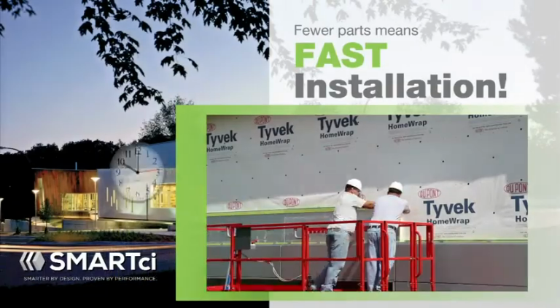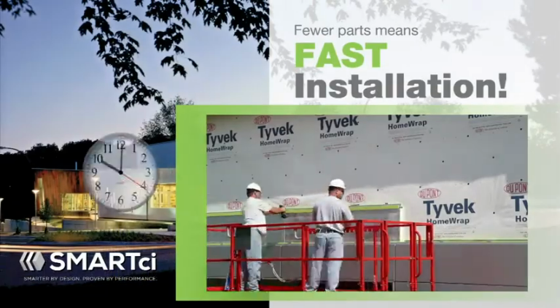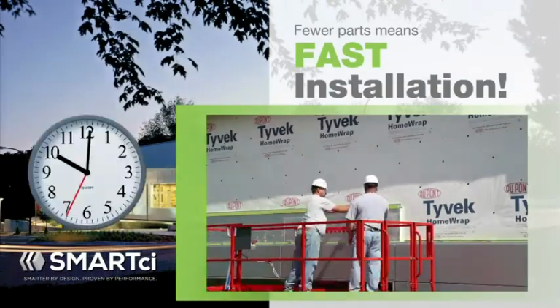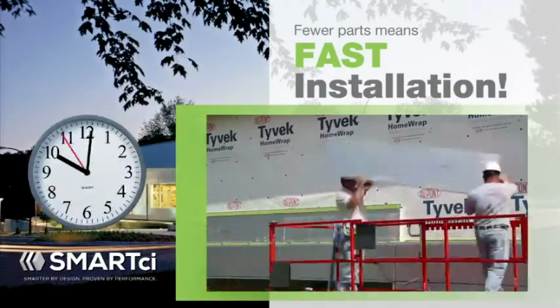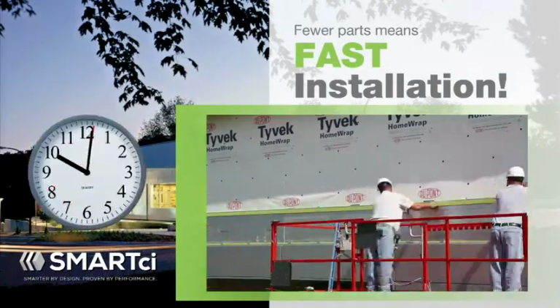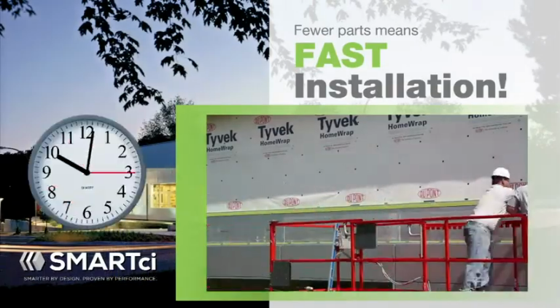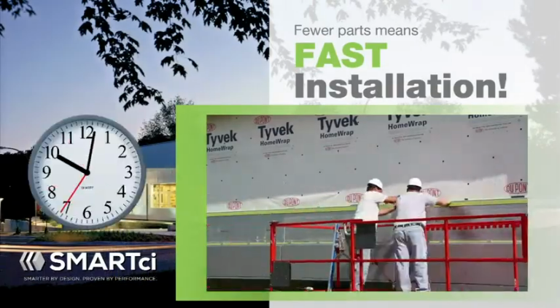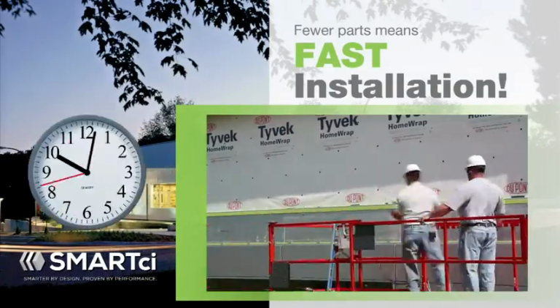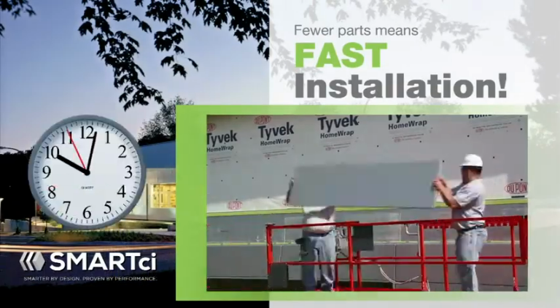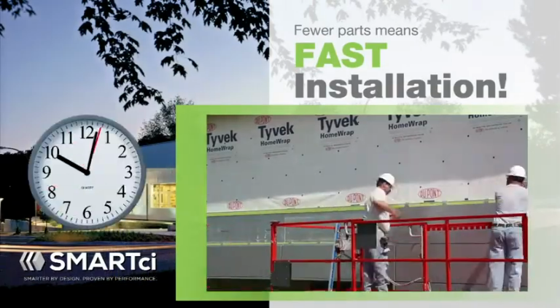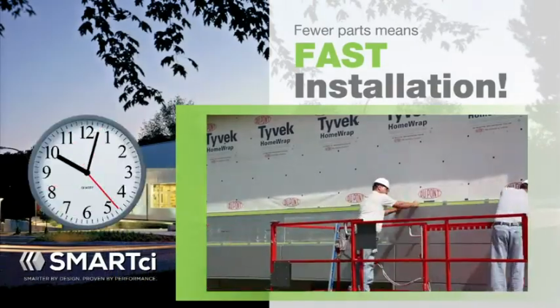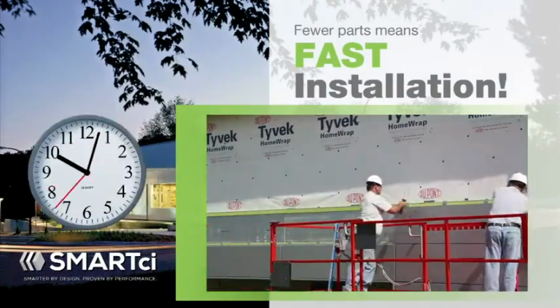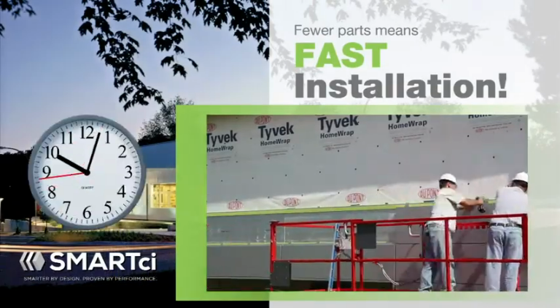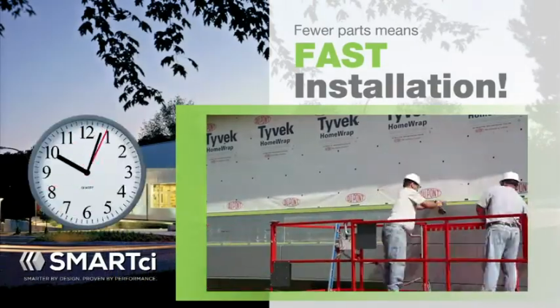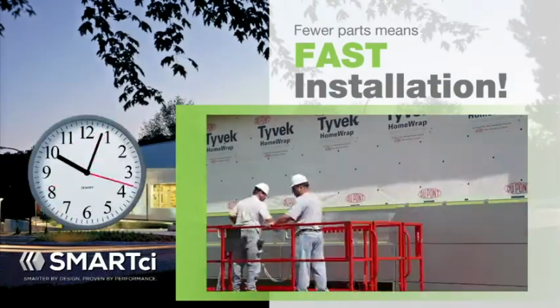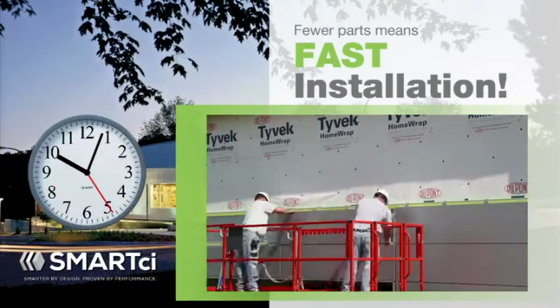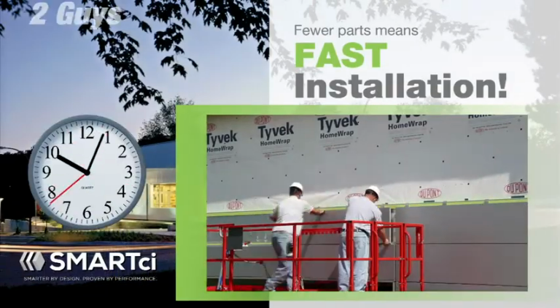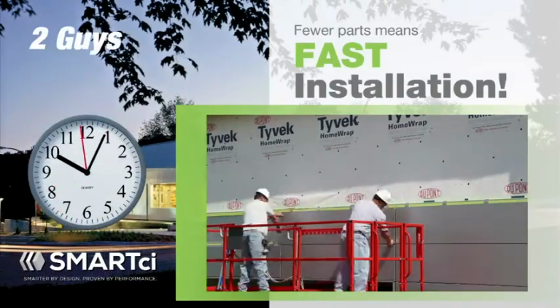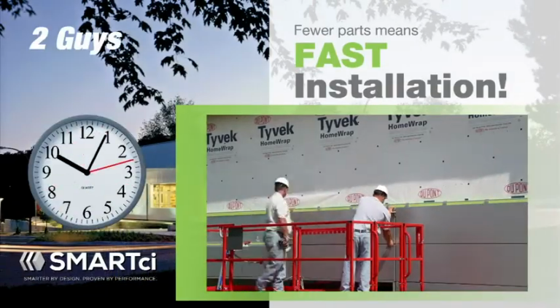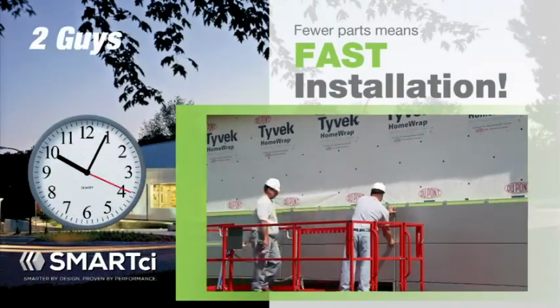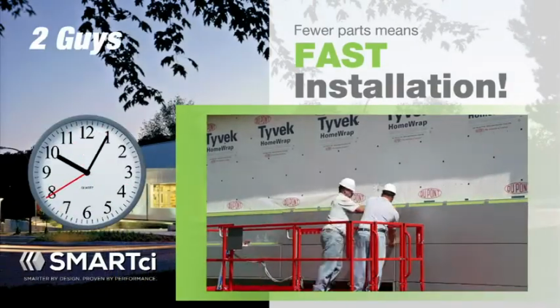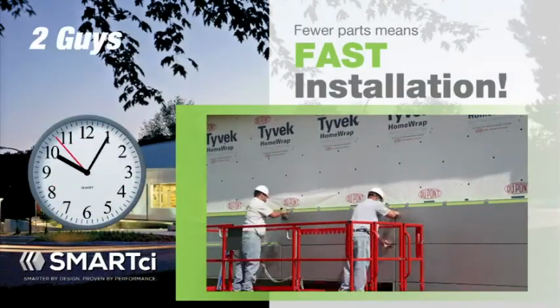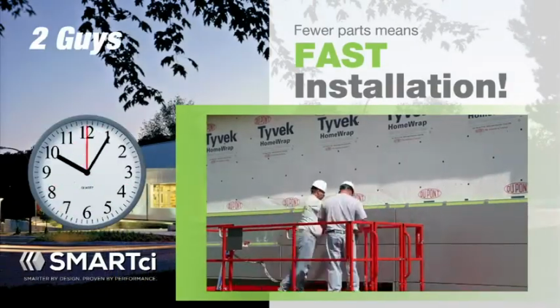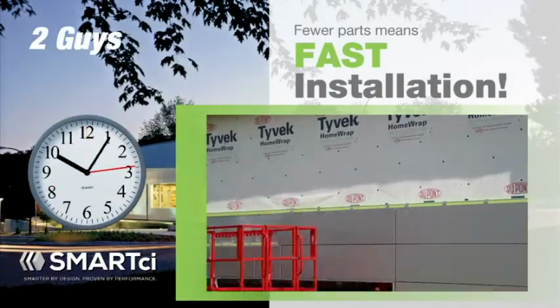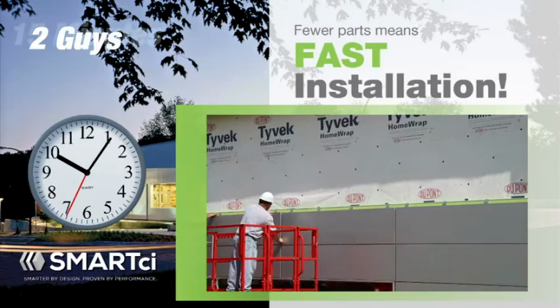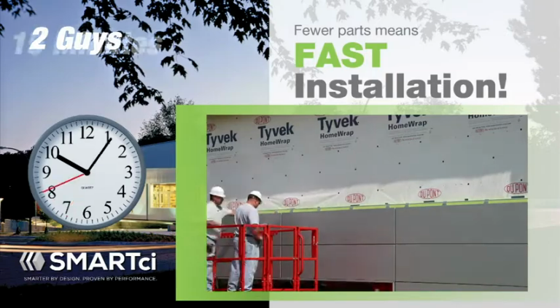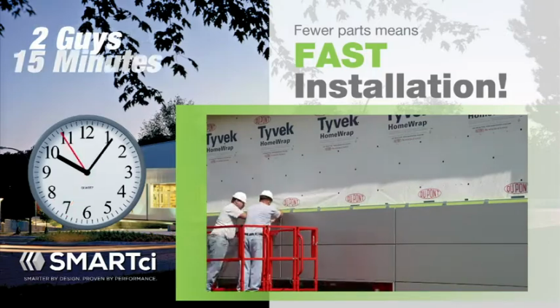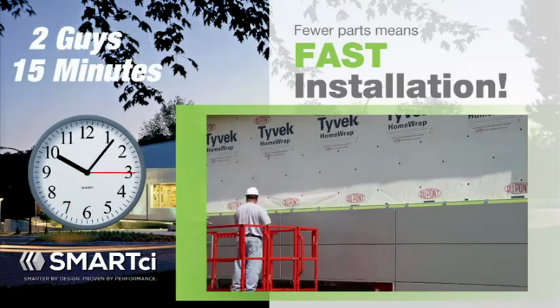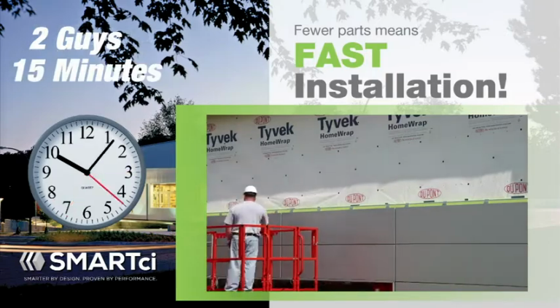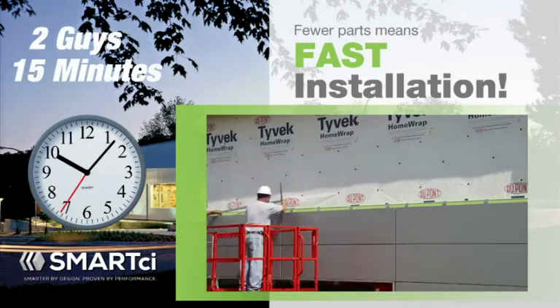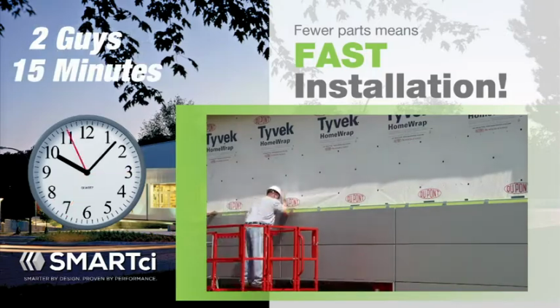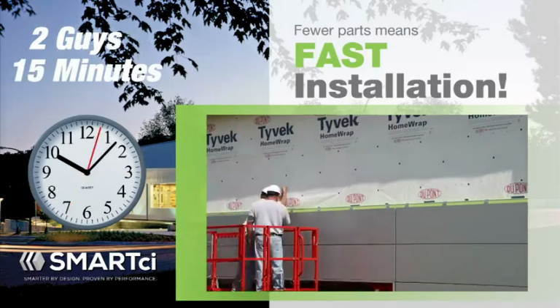Fewer parts means fast installation, easy setup, and cost savings.